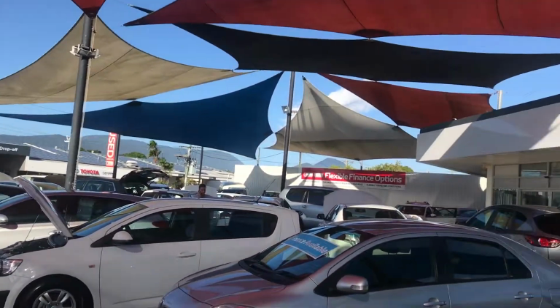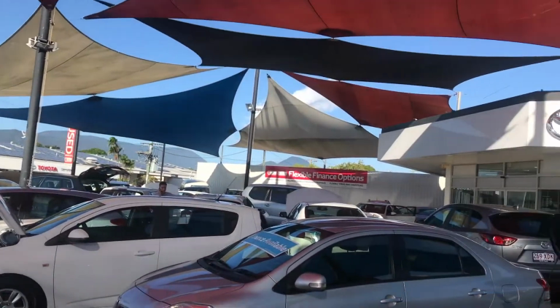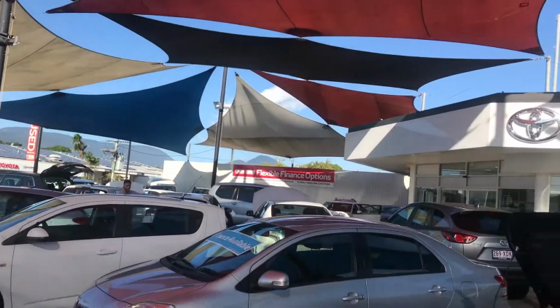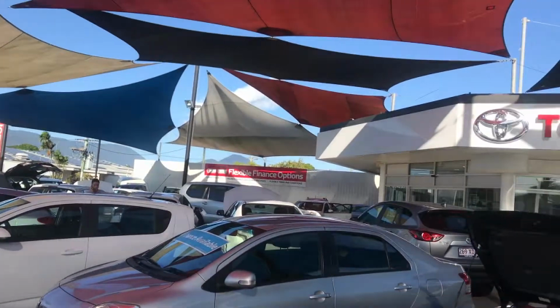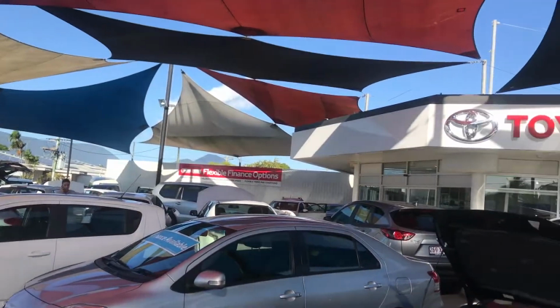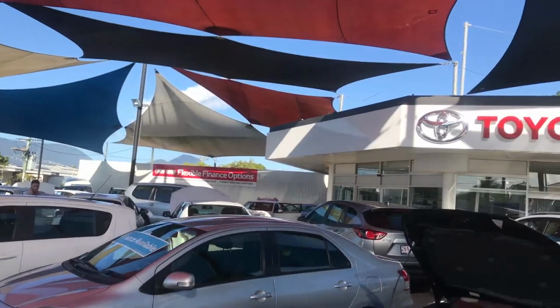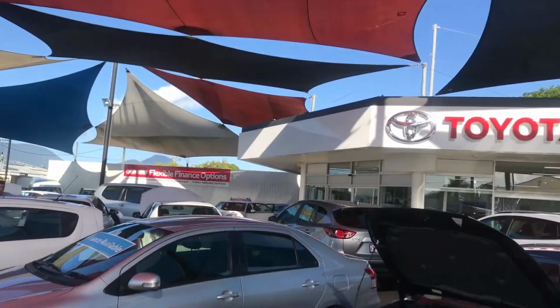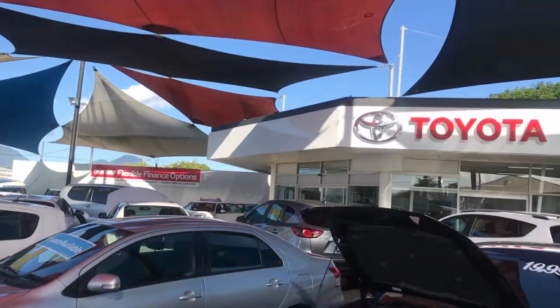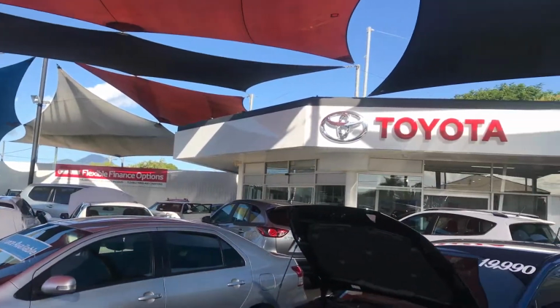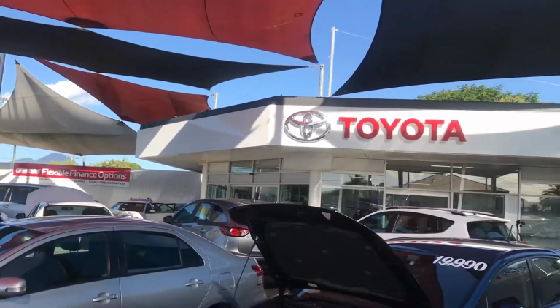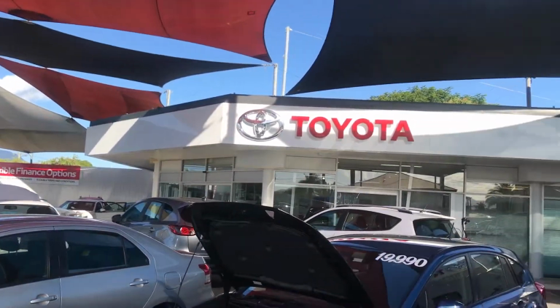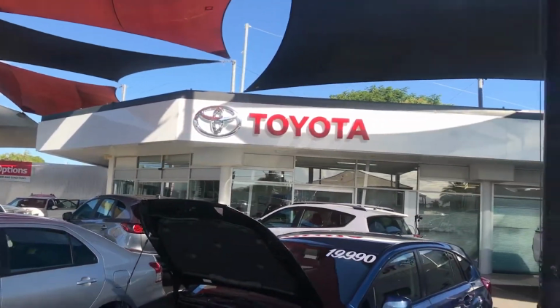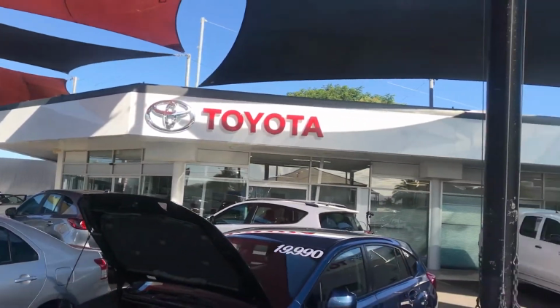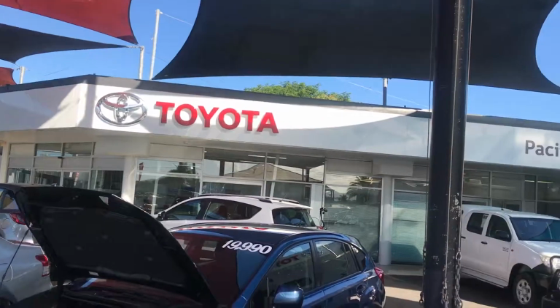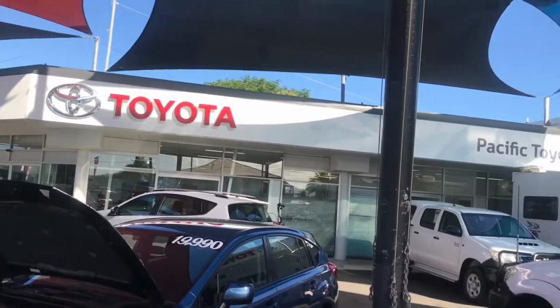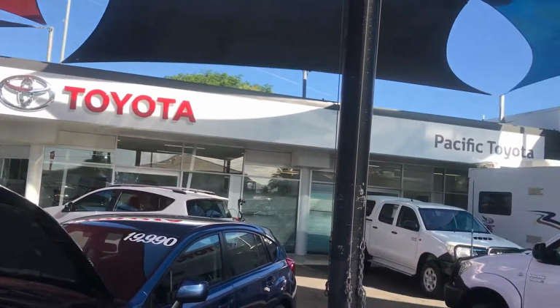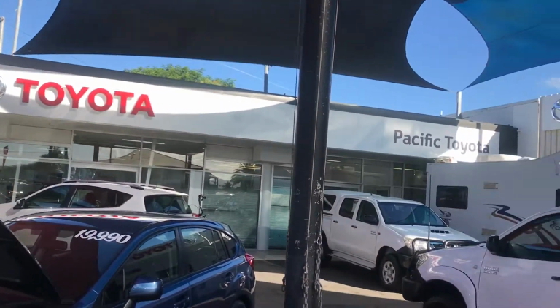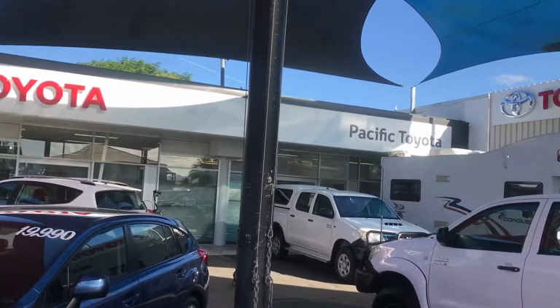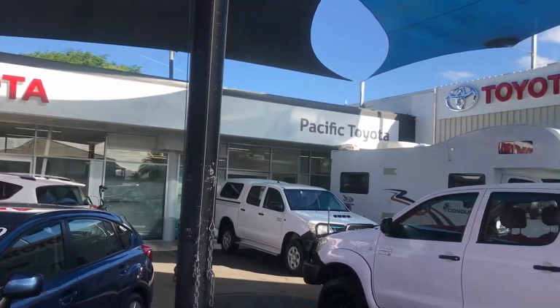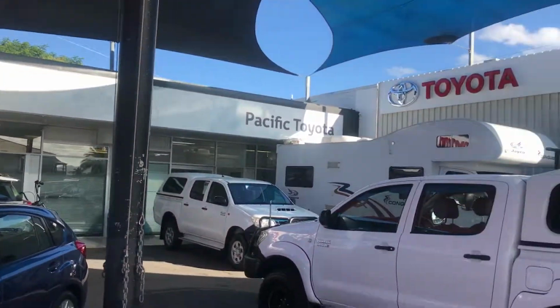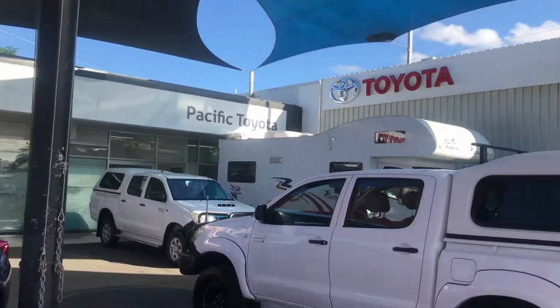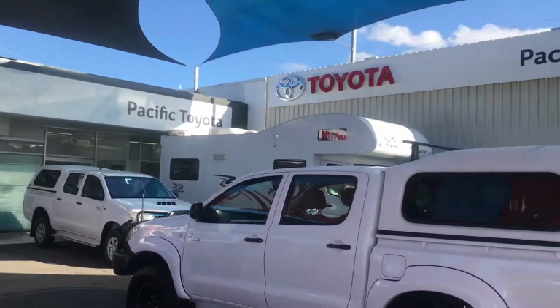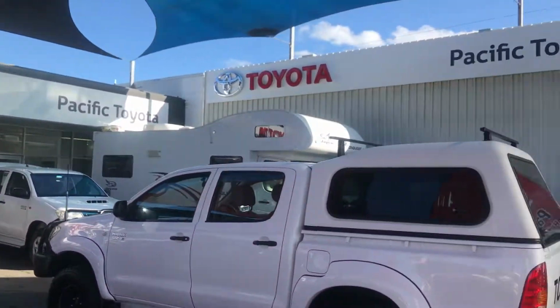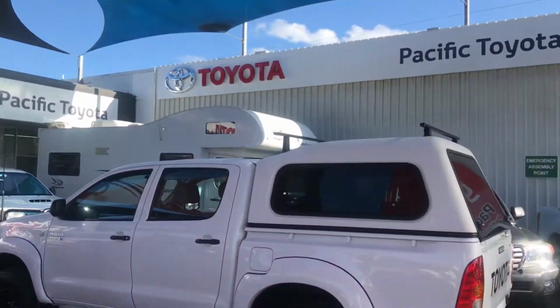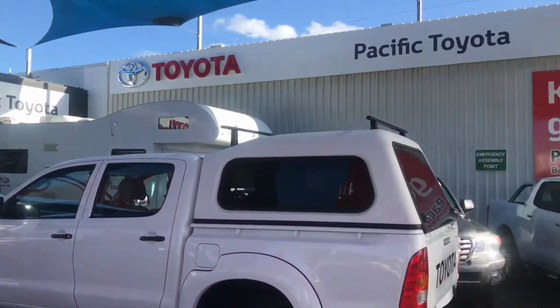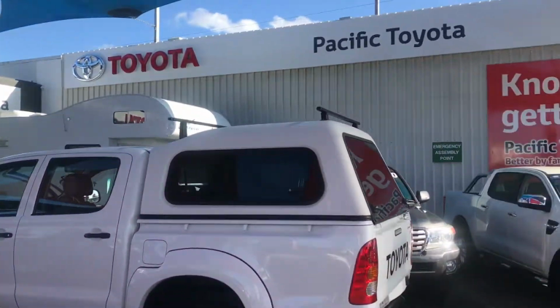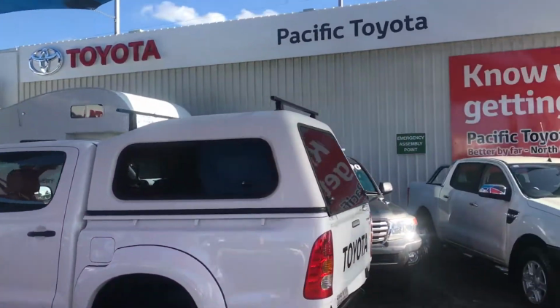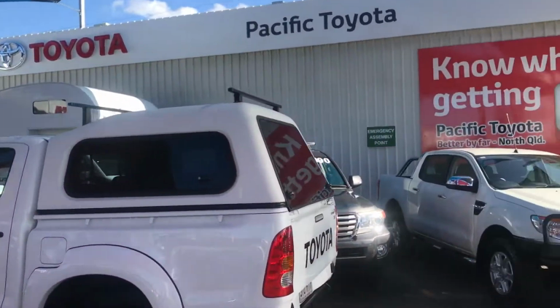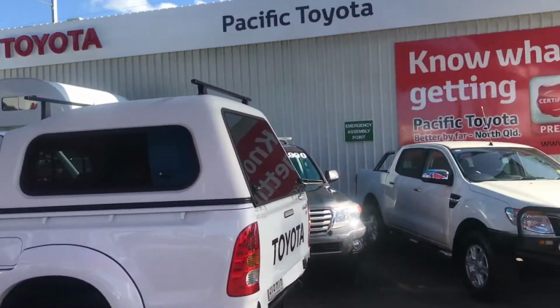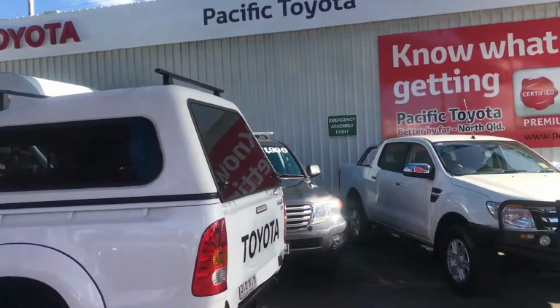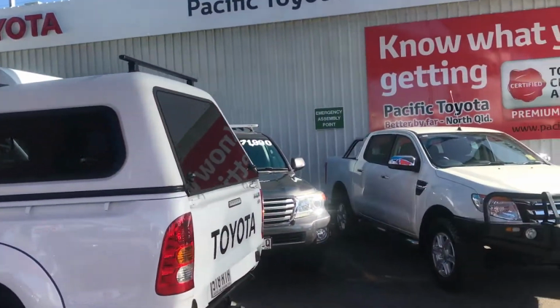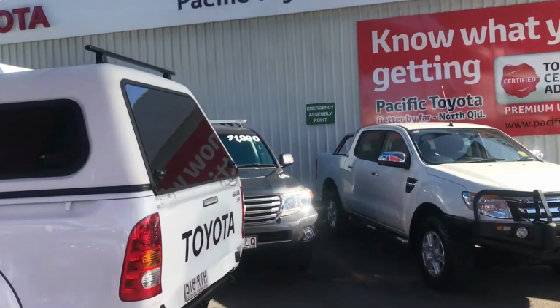You have our showroom — a huge number of quality vehicles.